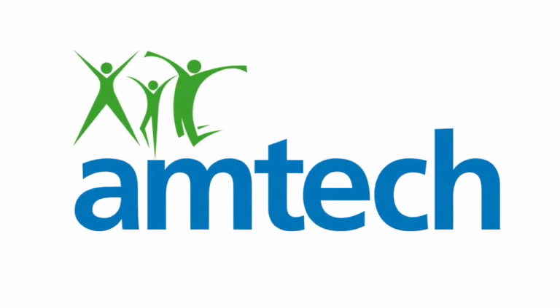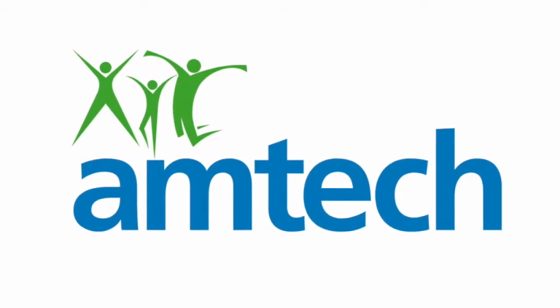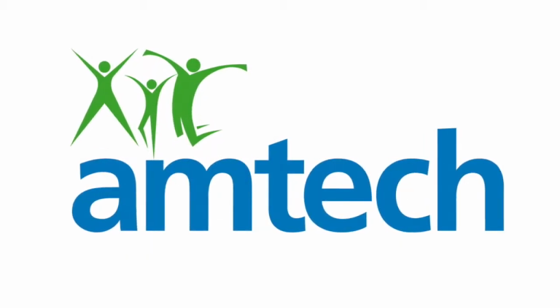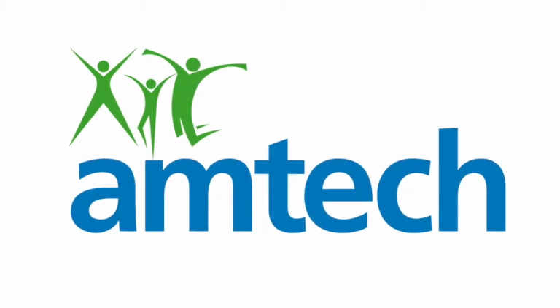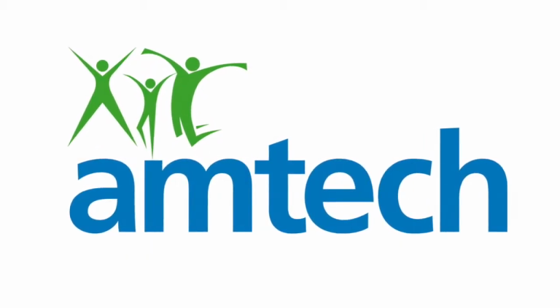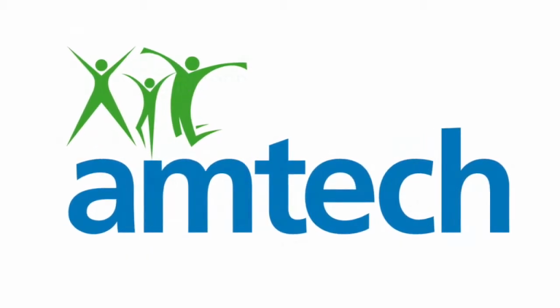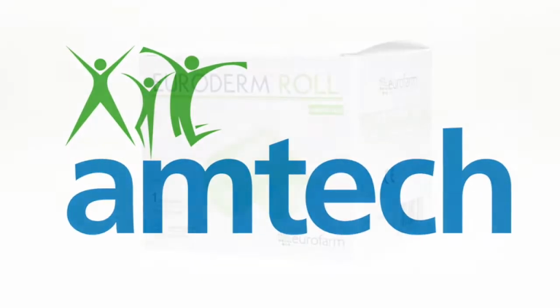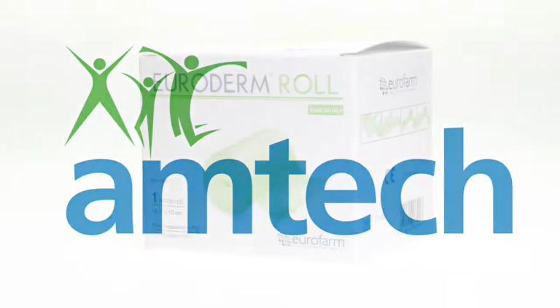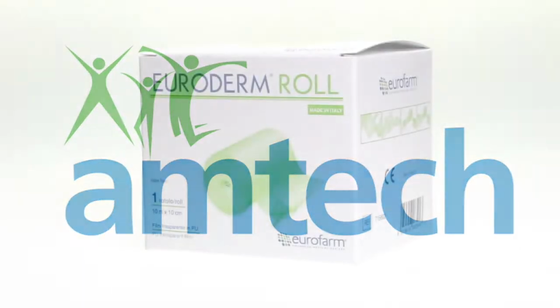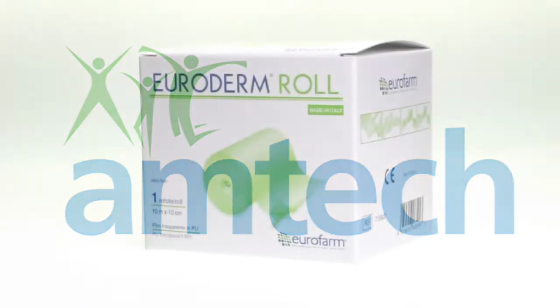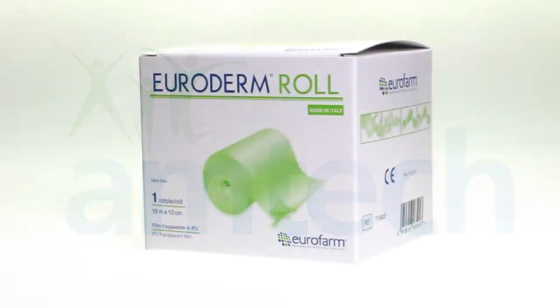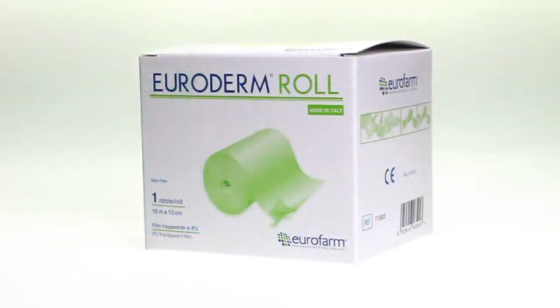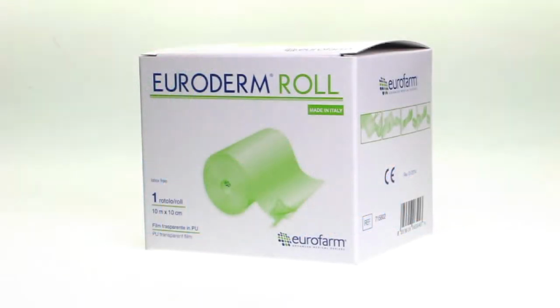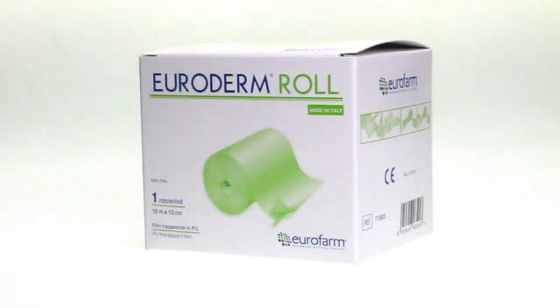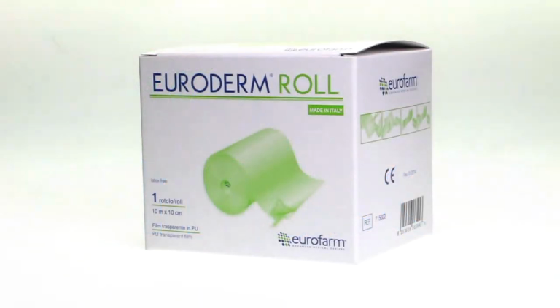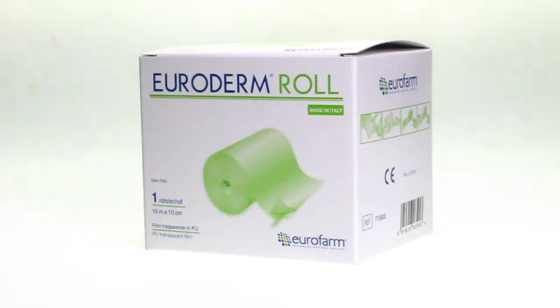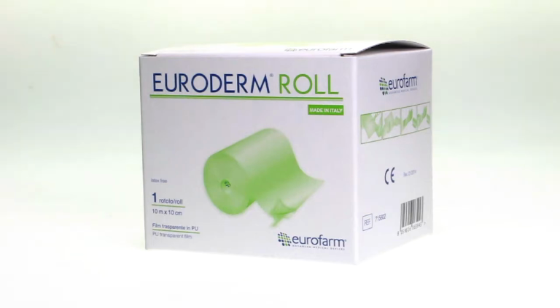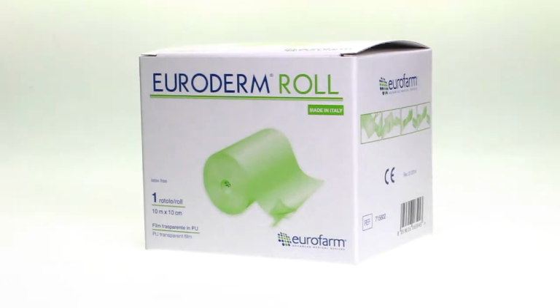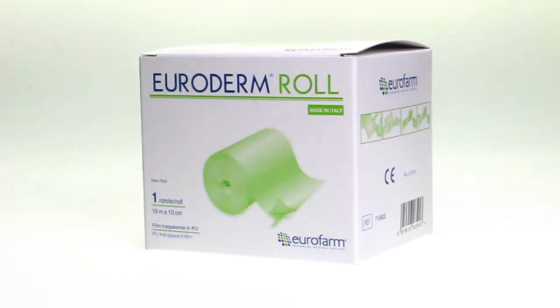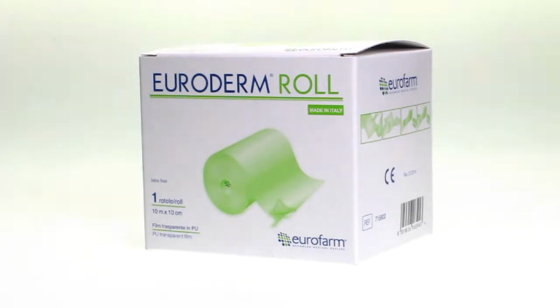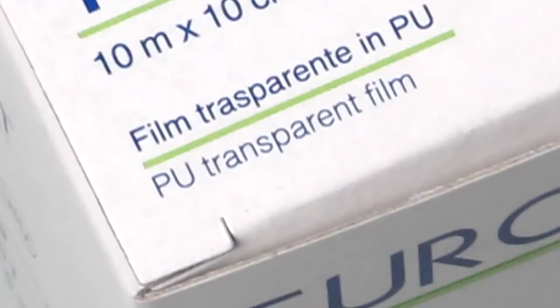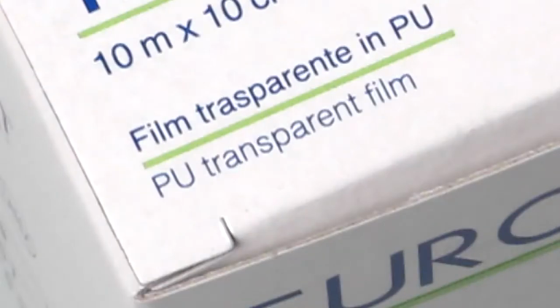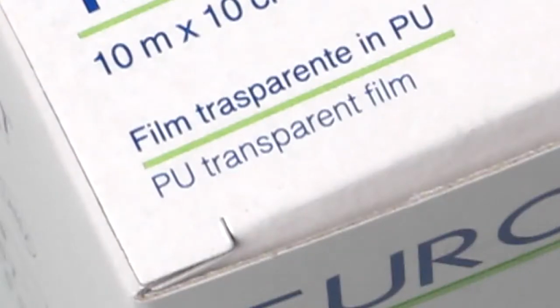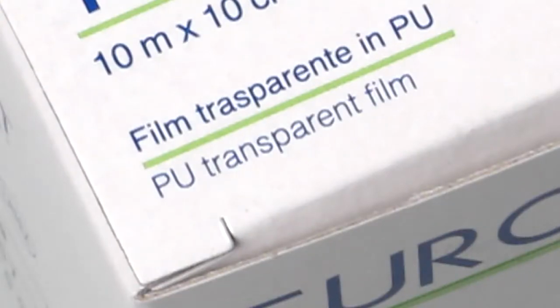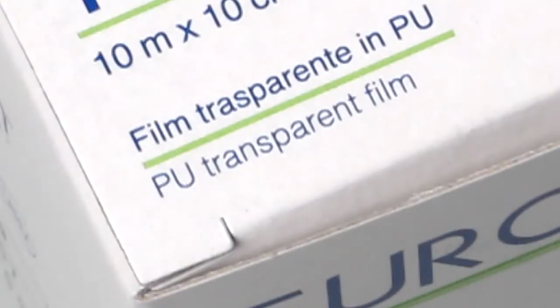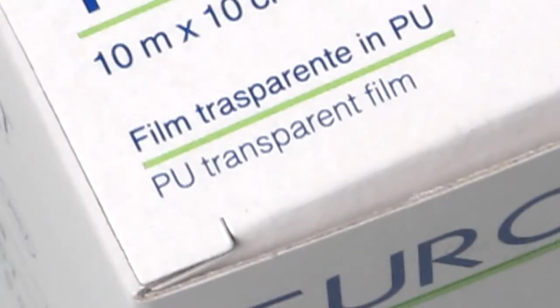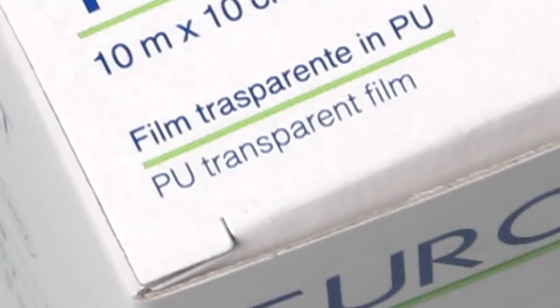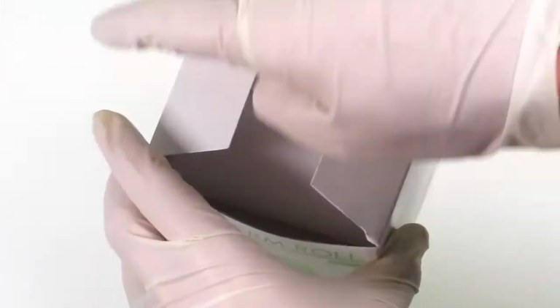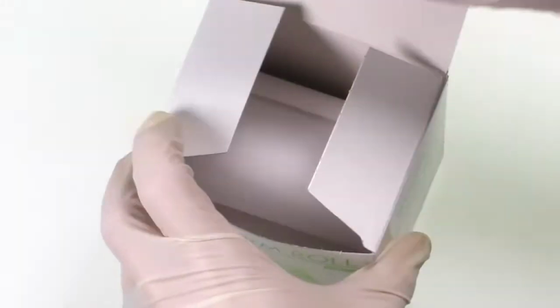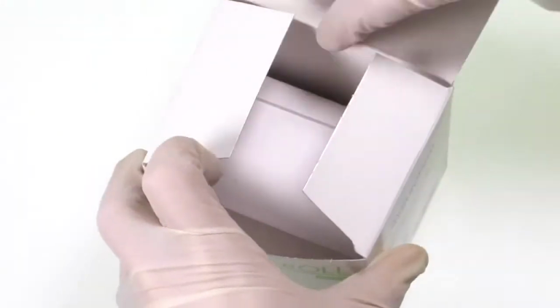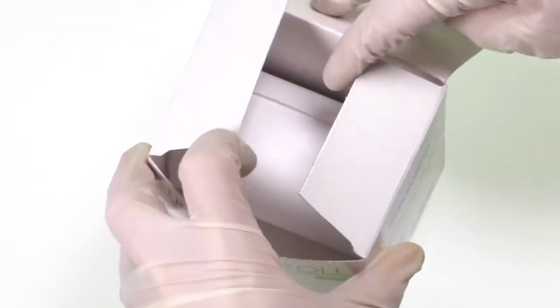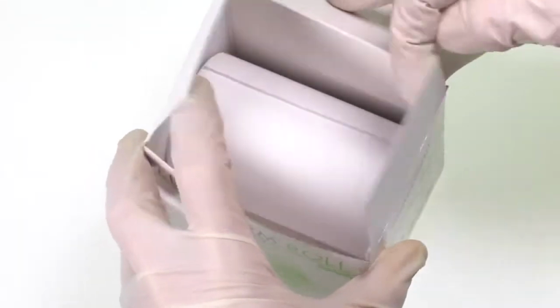Hello, I'm Lewis and we are looking at our range of transparent film roll, extremely popular in both New Zealand and Australia.